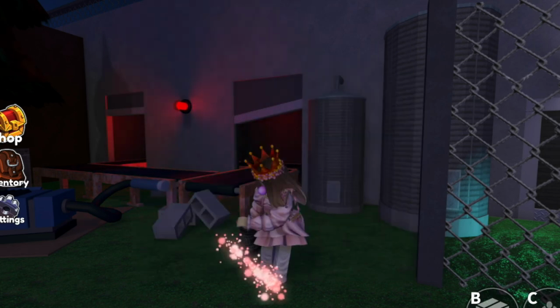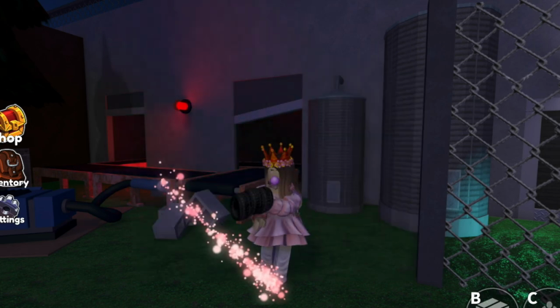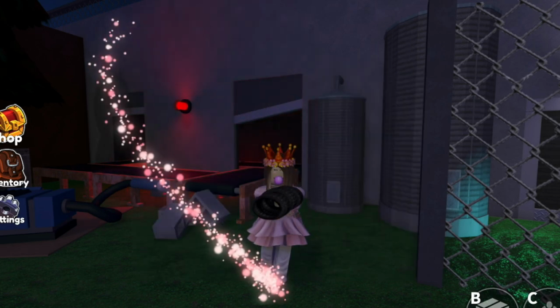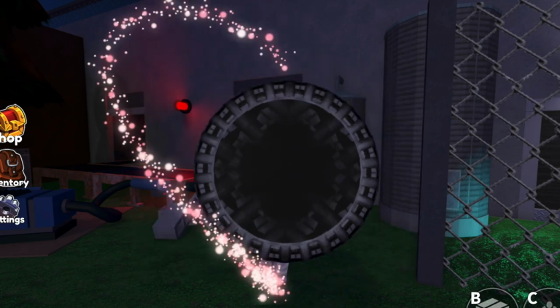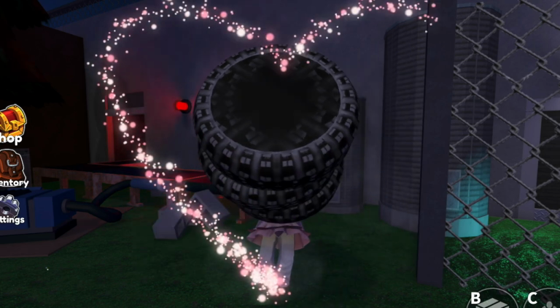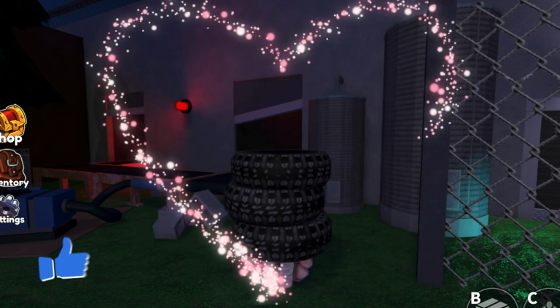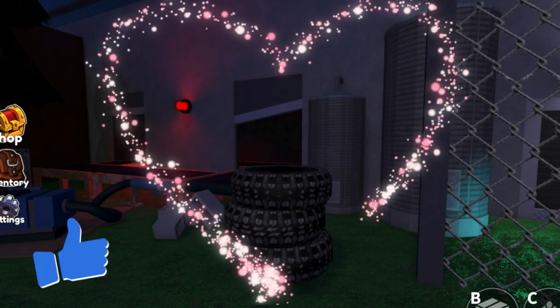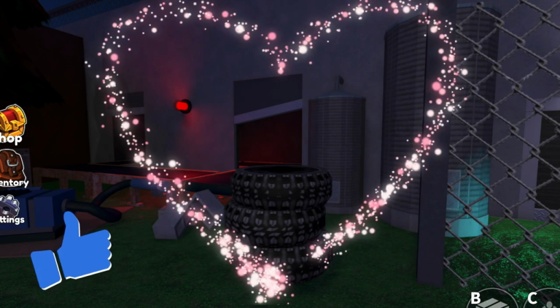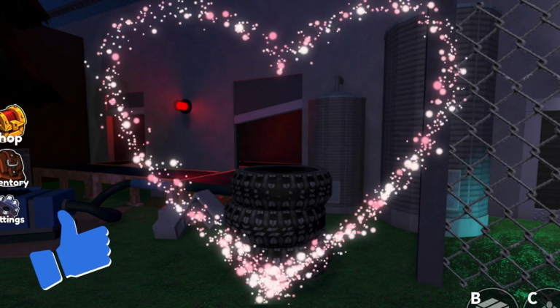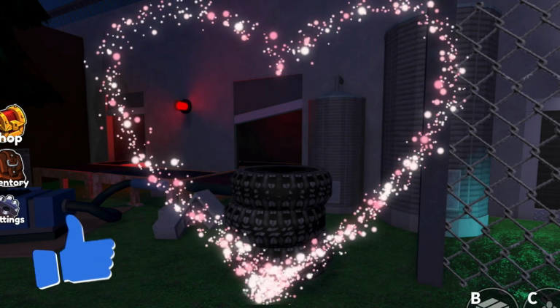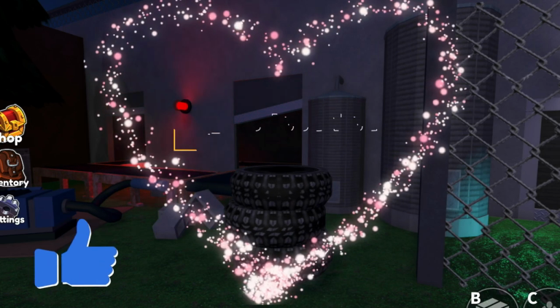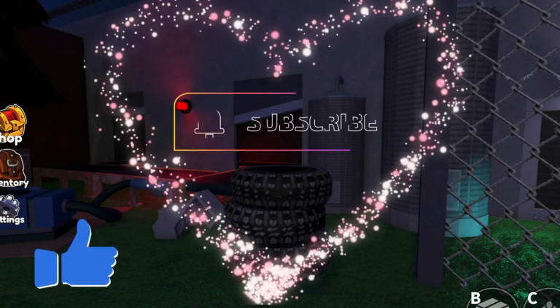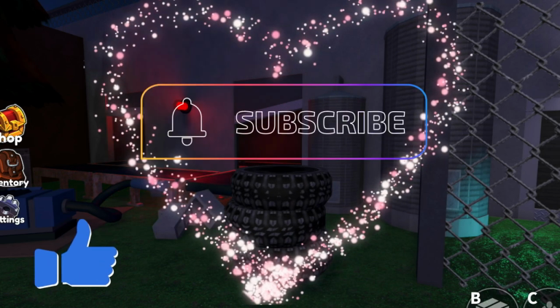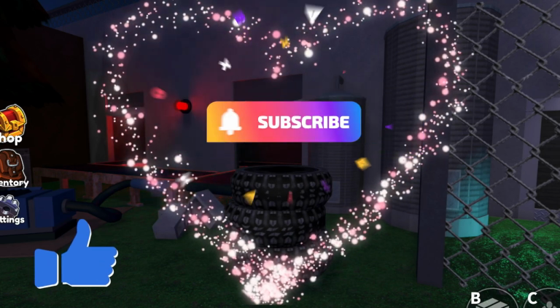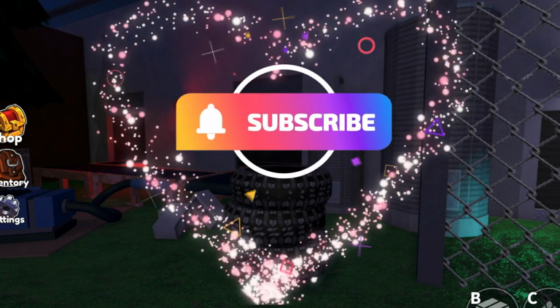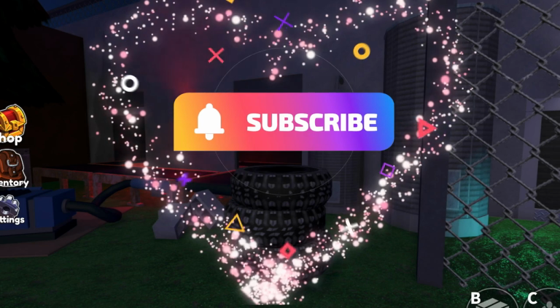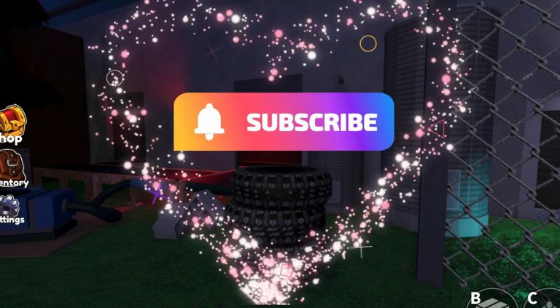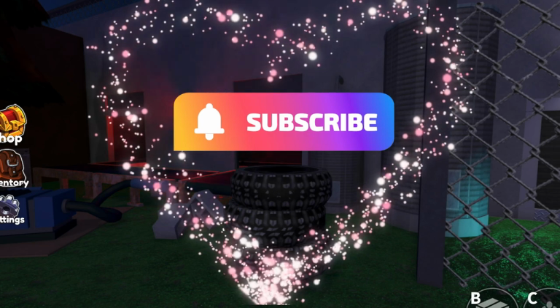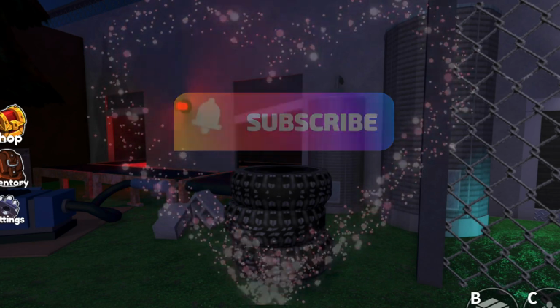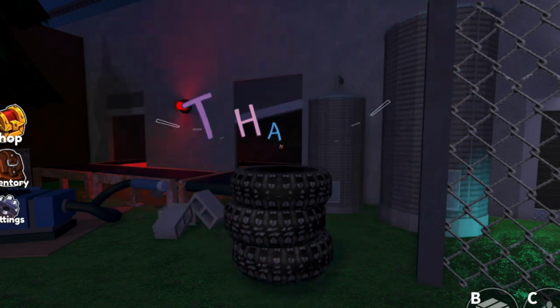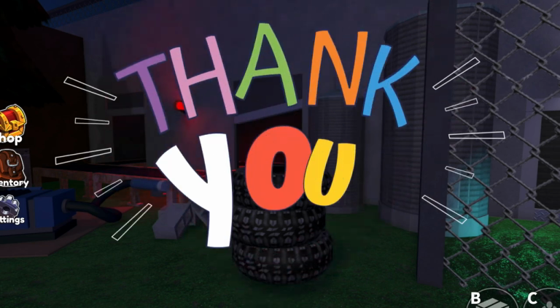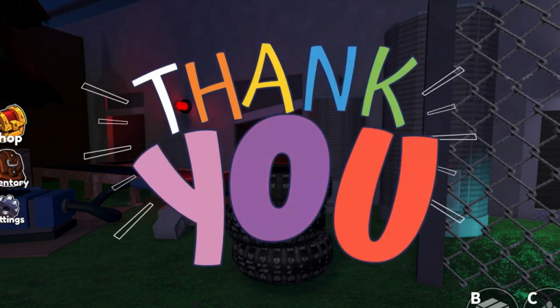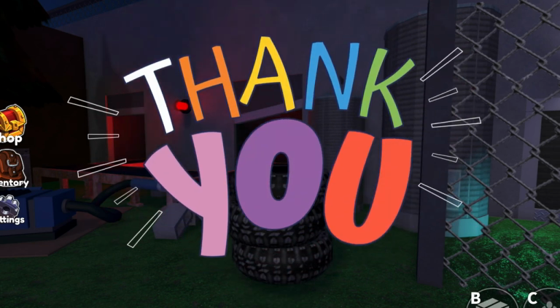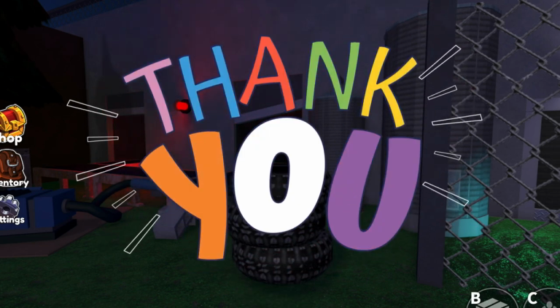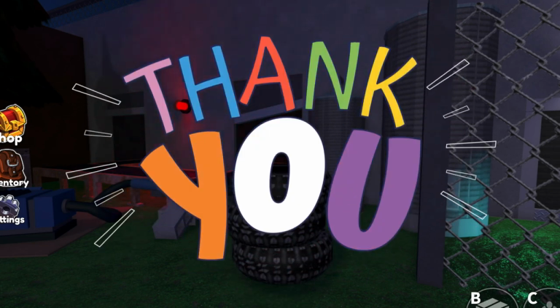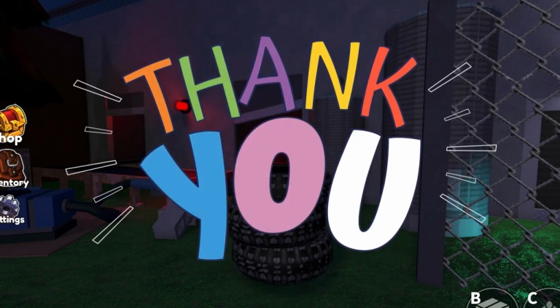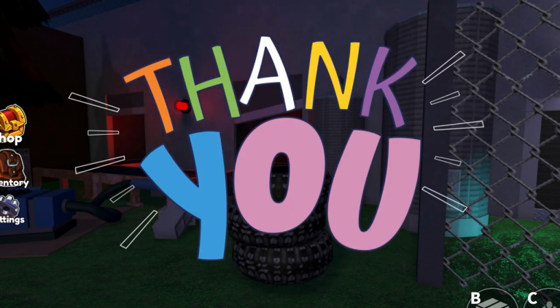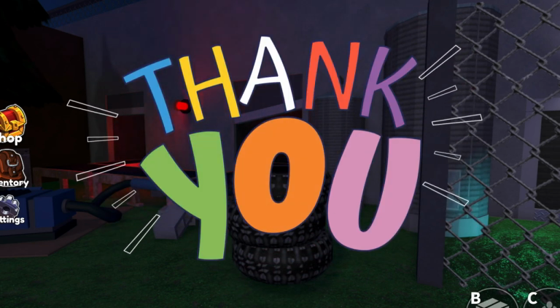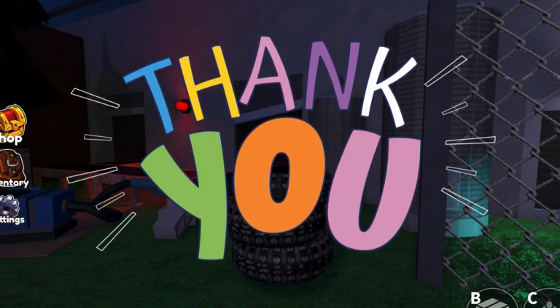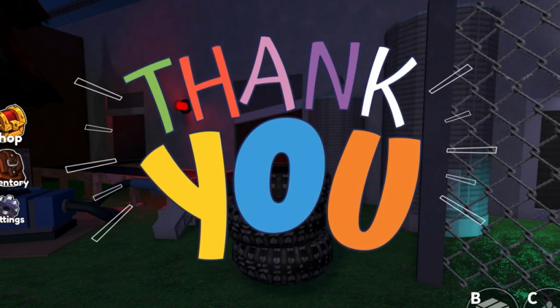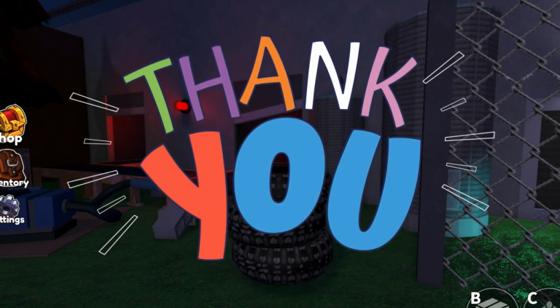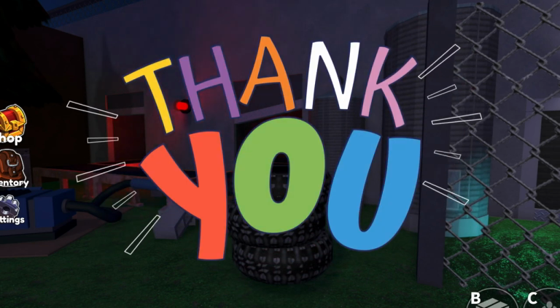That's it! Please give this video a like and subscribe, and thank you so much for watching. You guys are awesome. Bye!